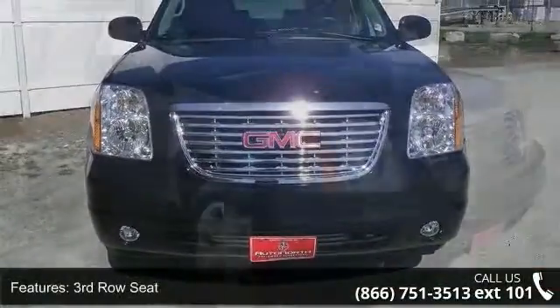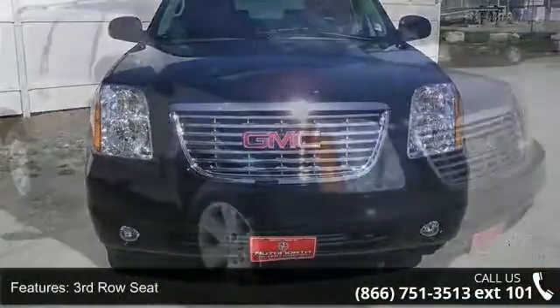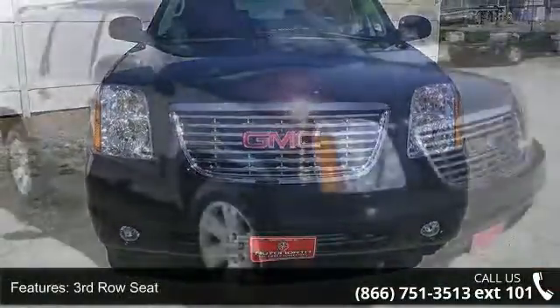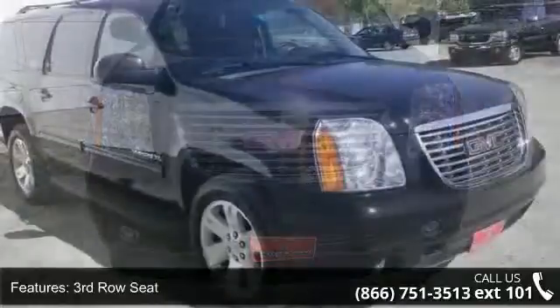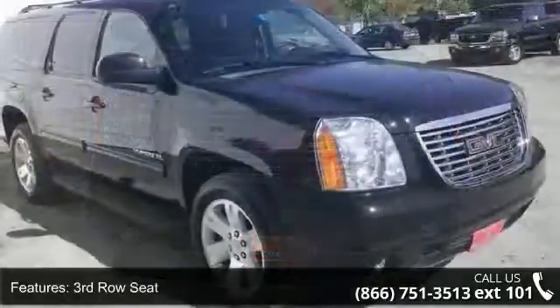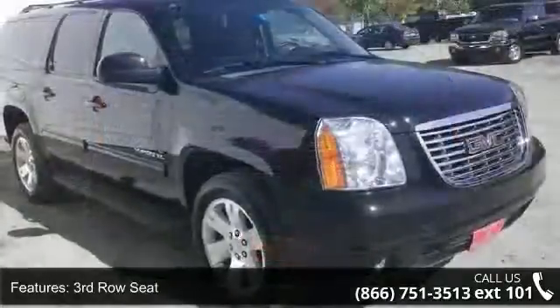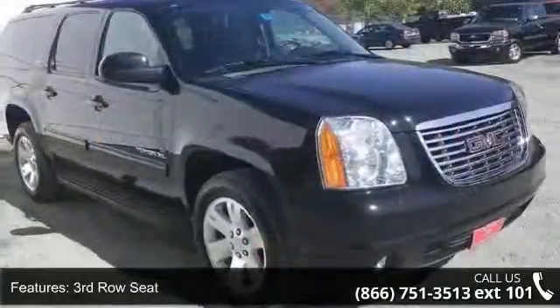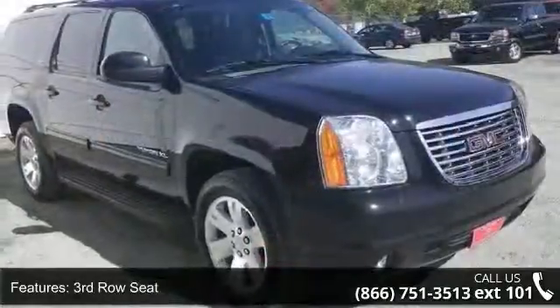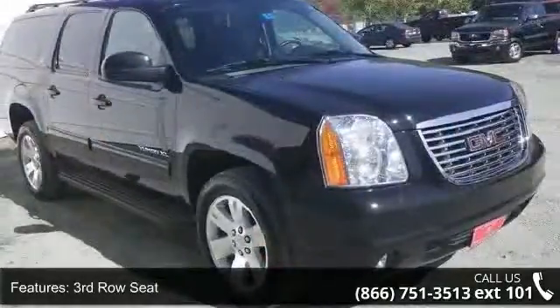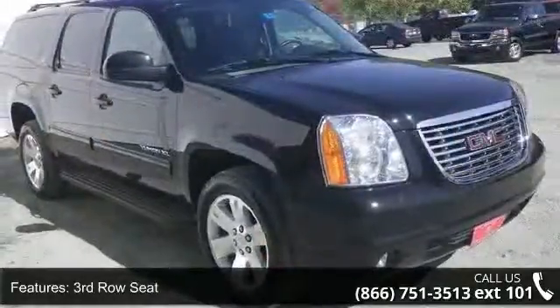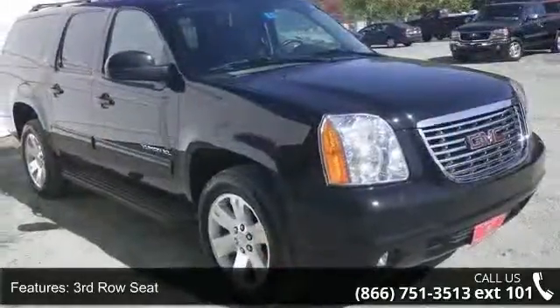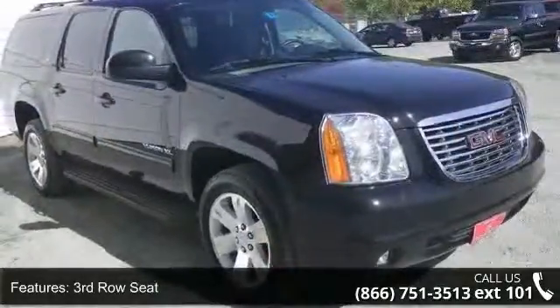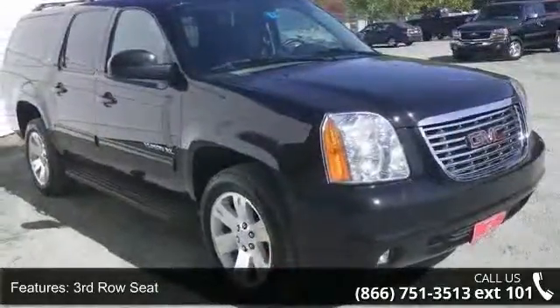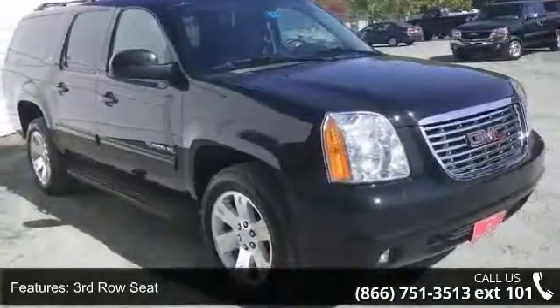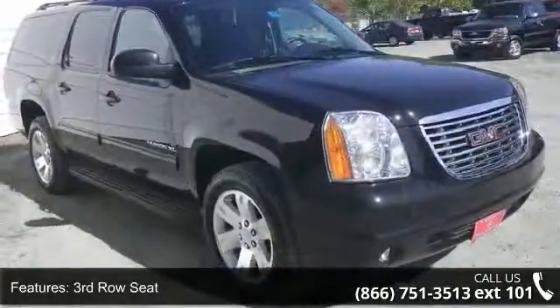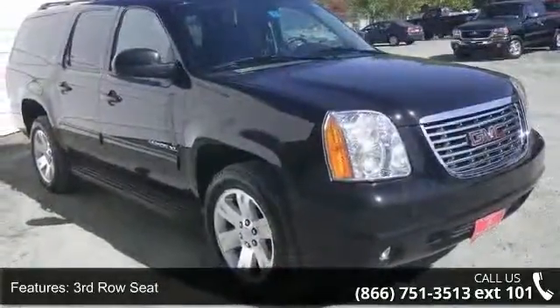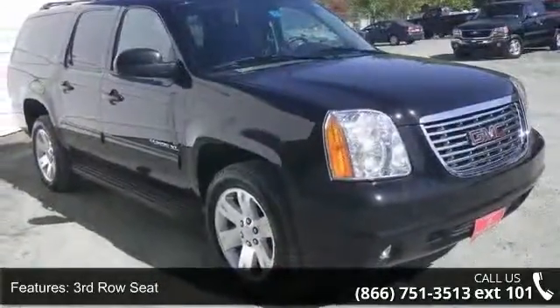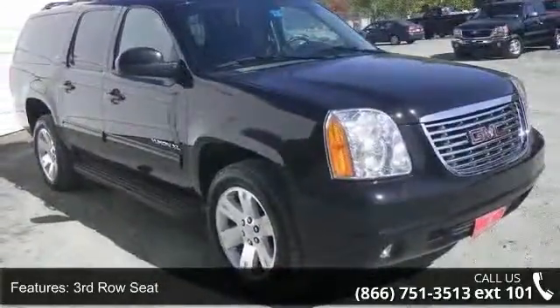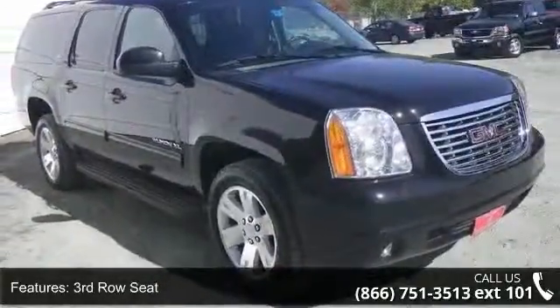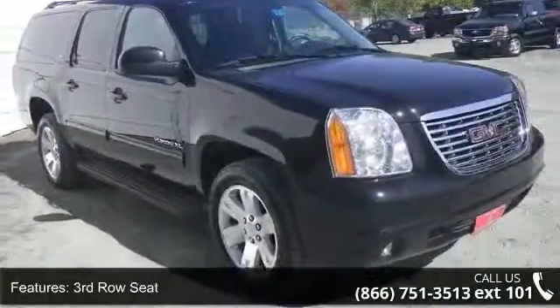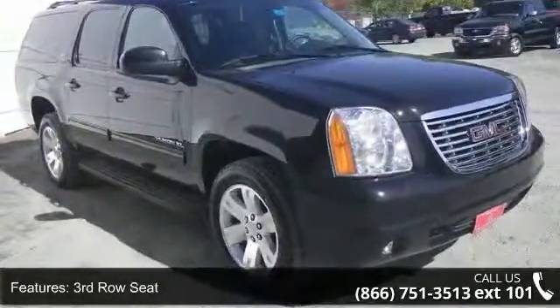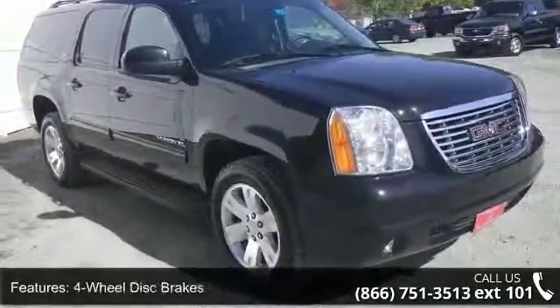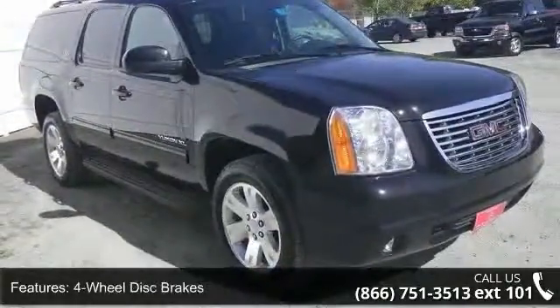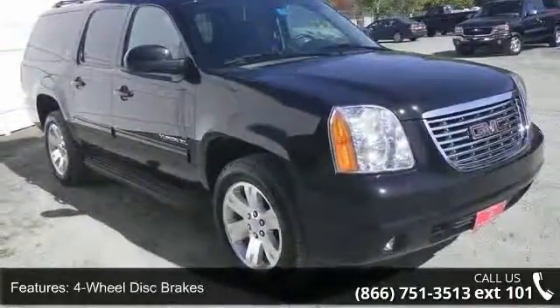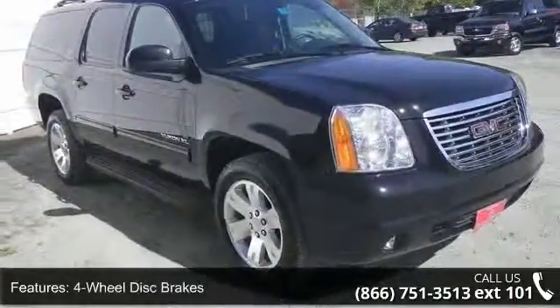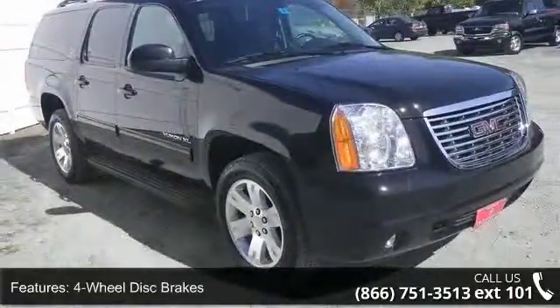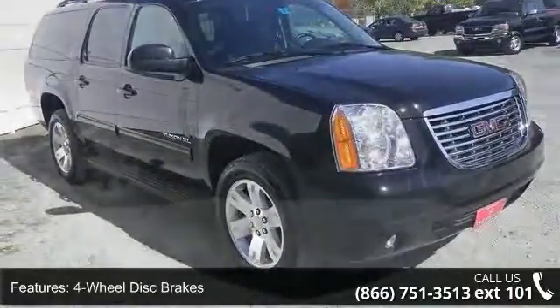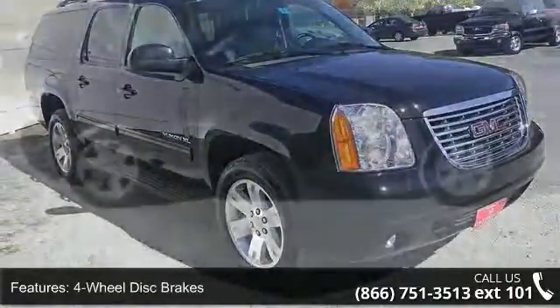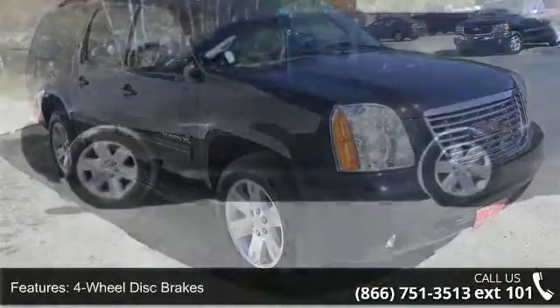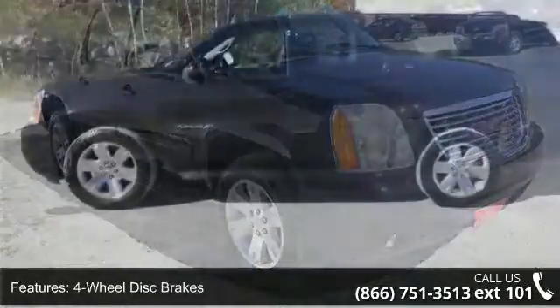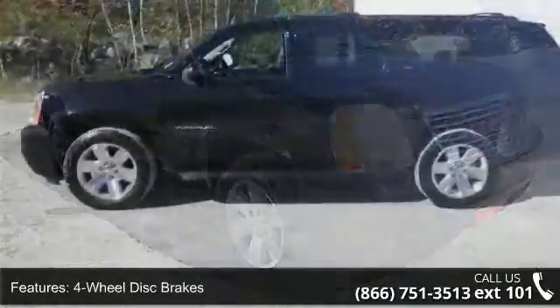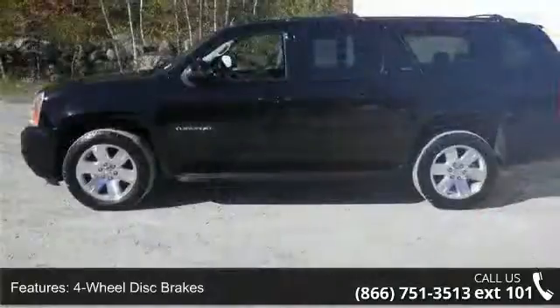This vehicle comes with a reliable eight-cylinder engine, connected to a smooth shifting automatic transmission.